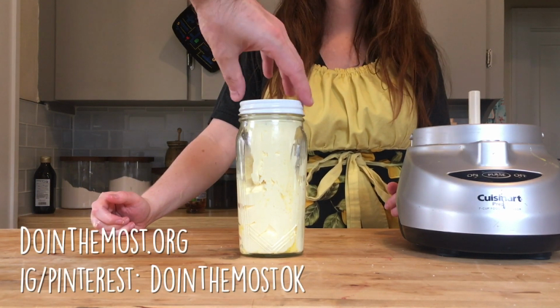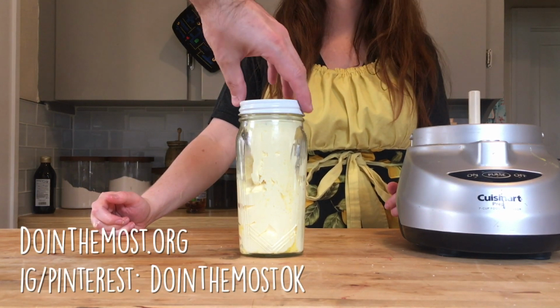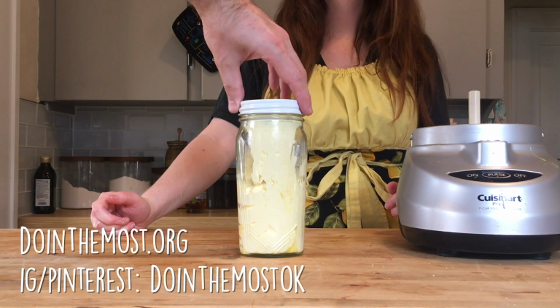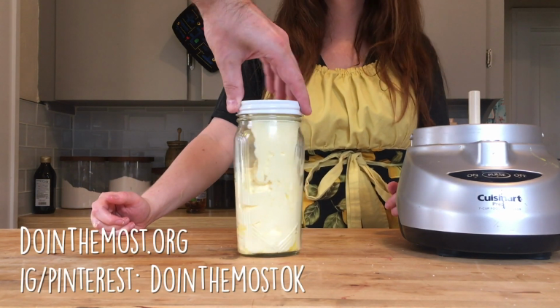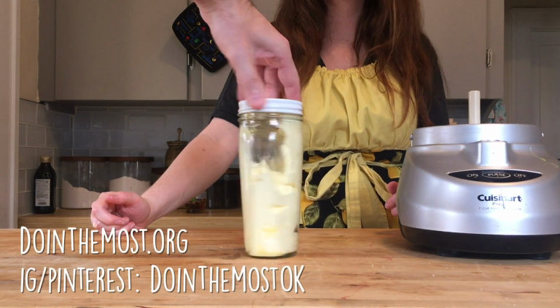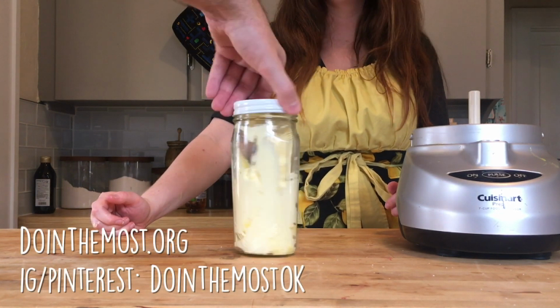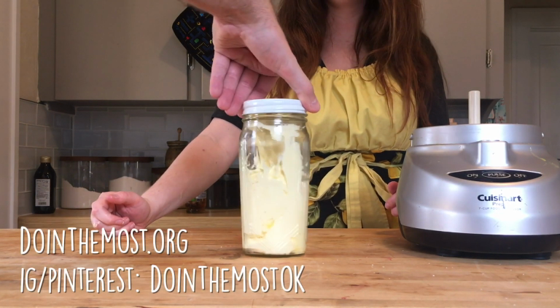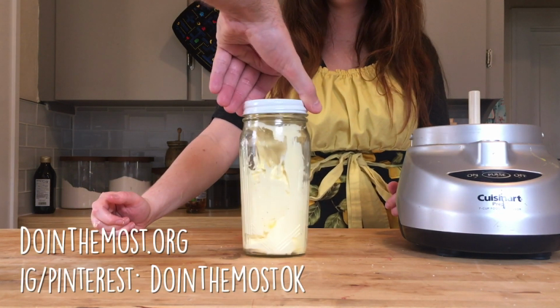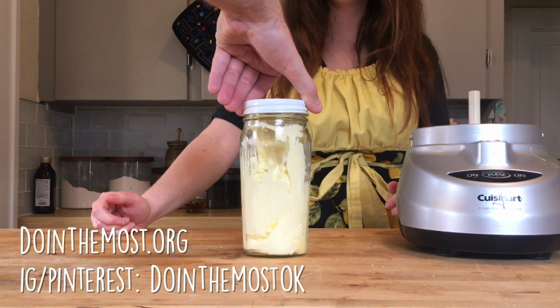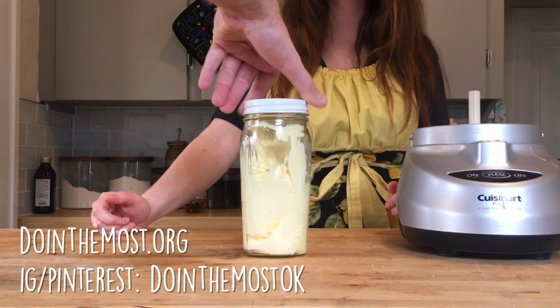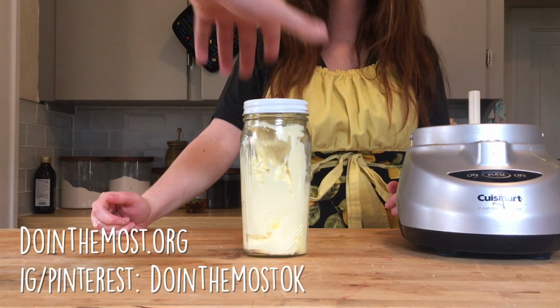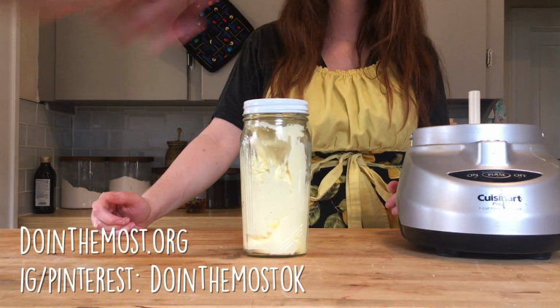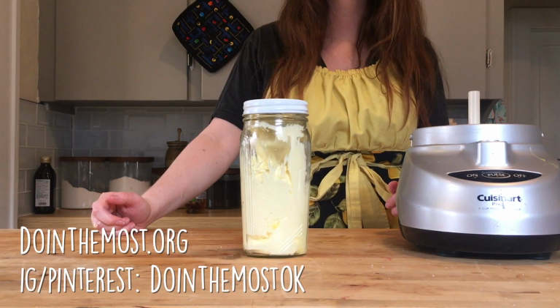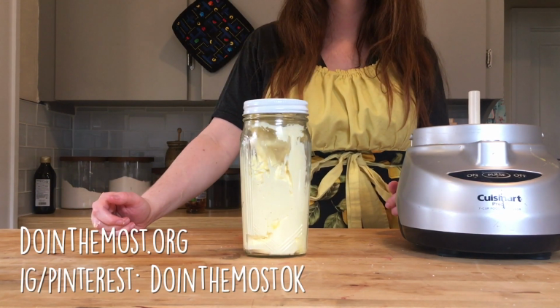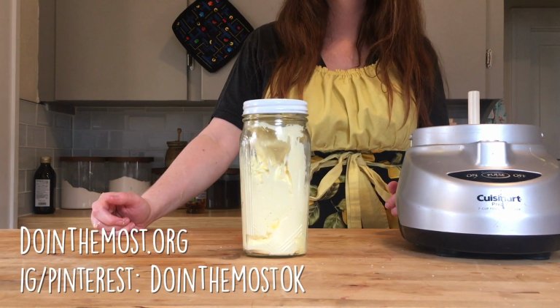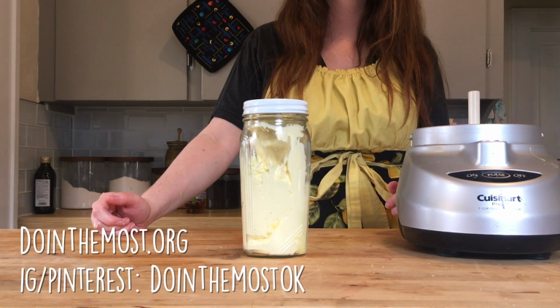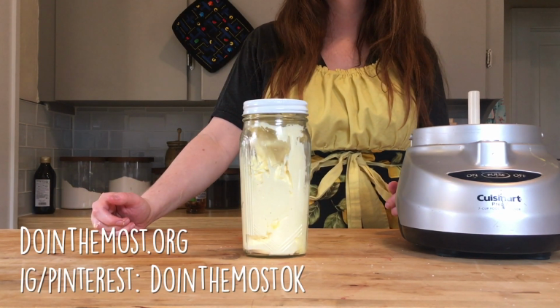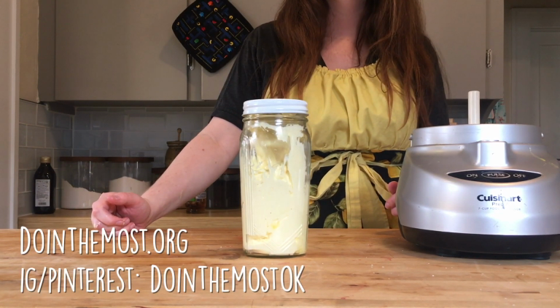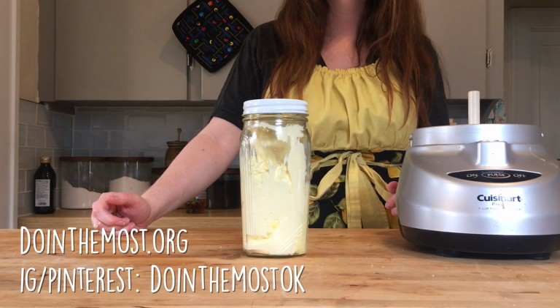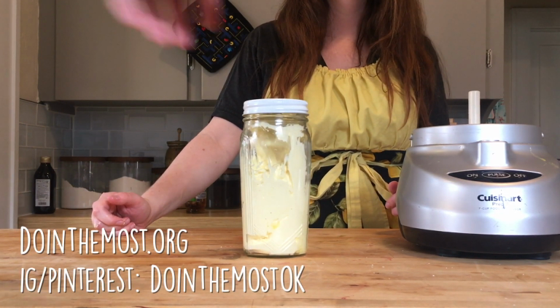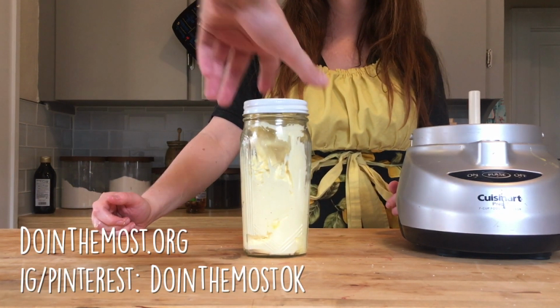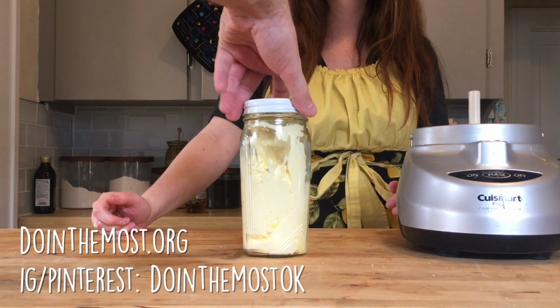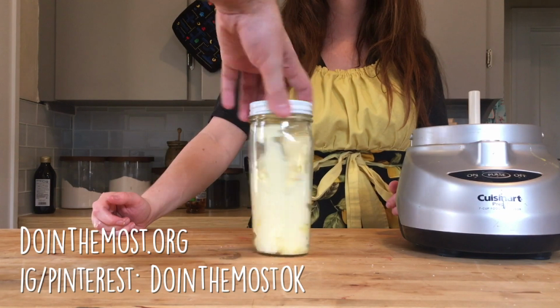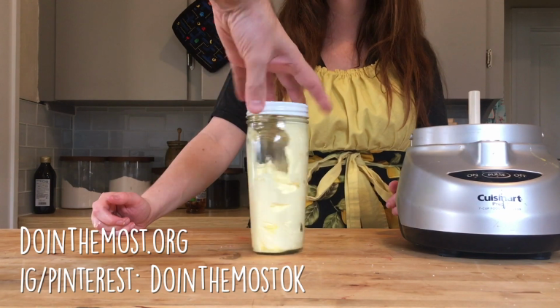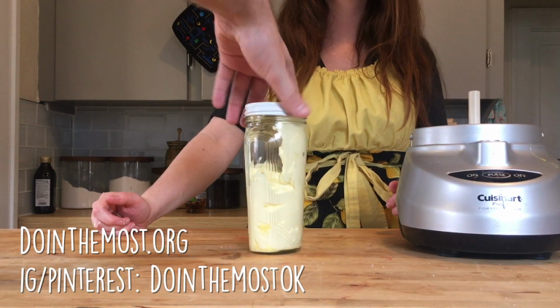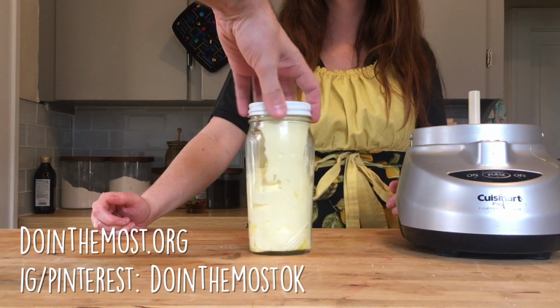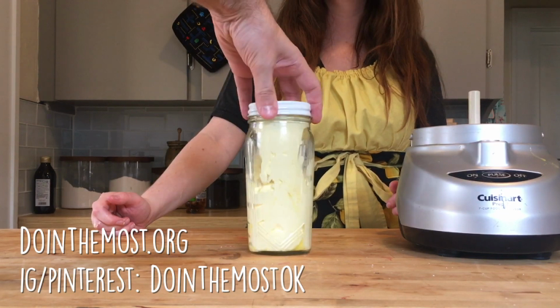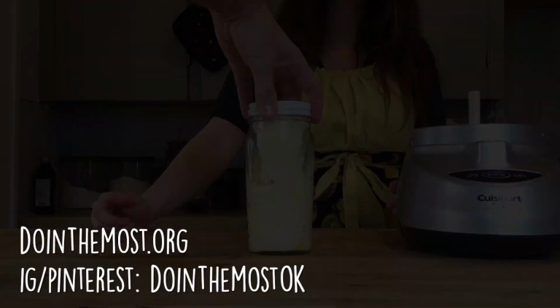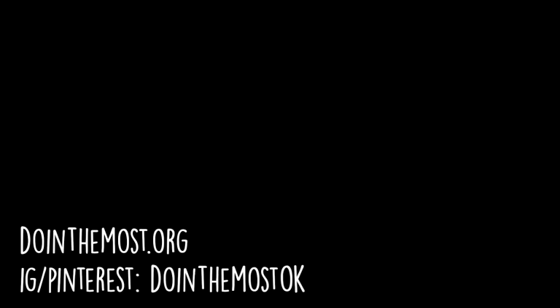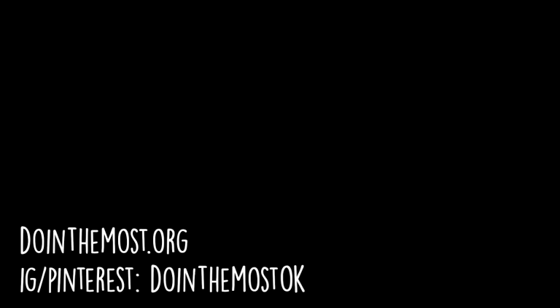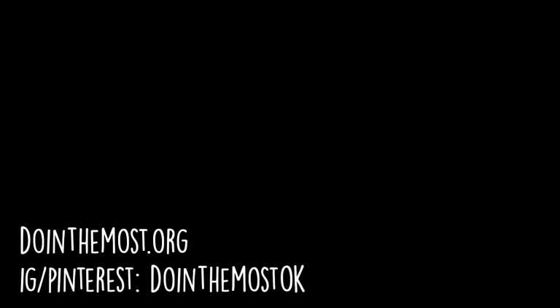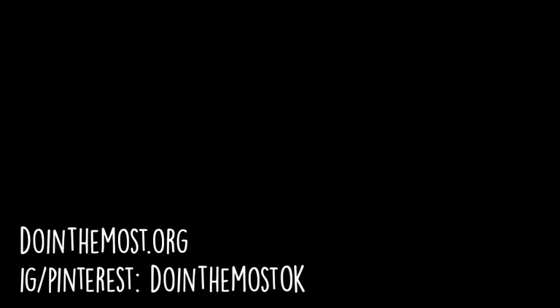And that's how we make homemade mayonnaise. Thanks for stopping in. Bye!